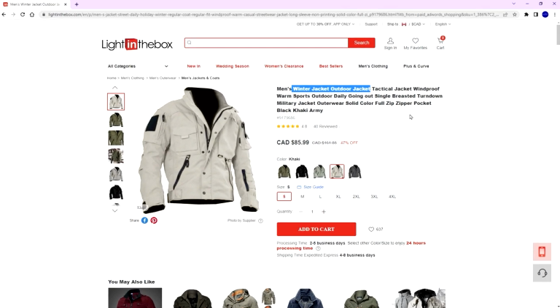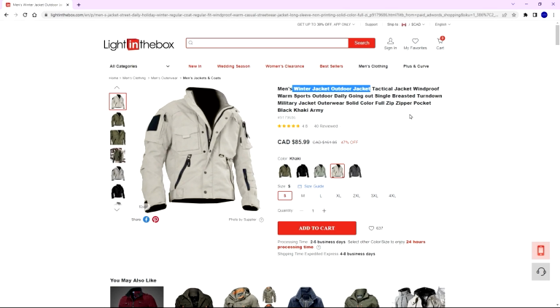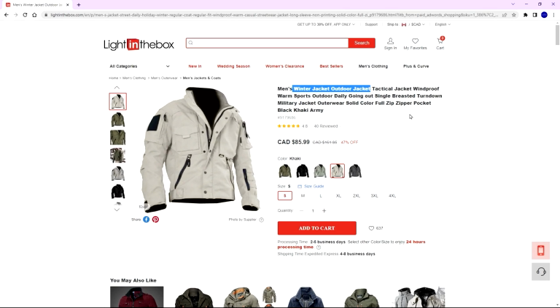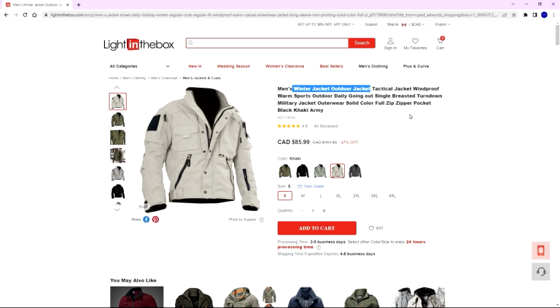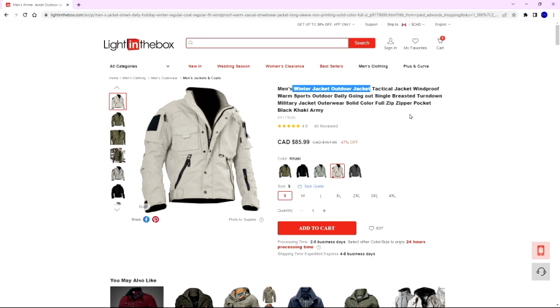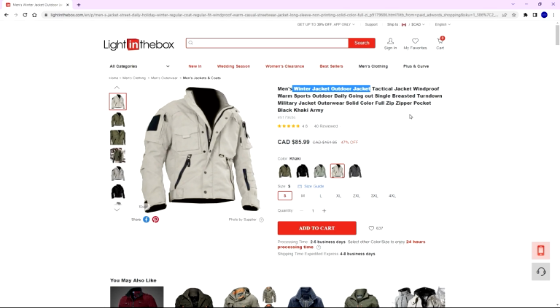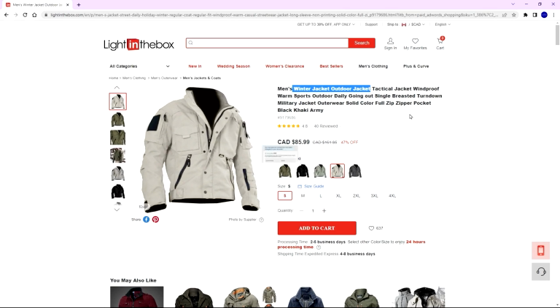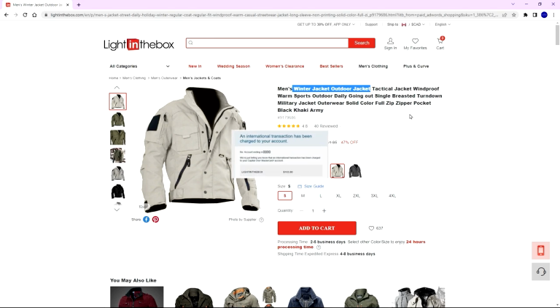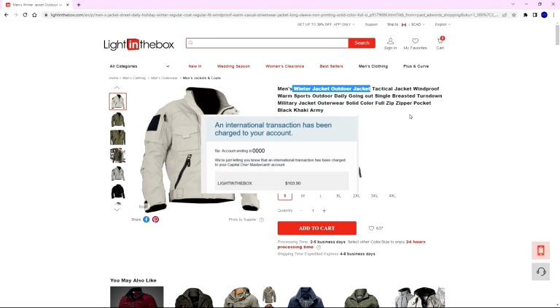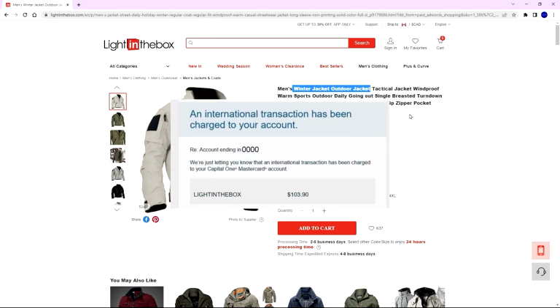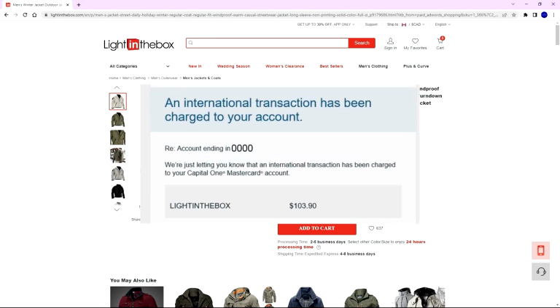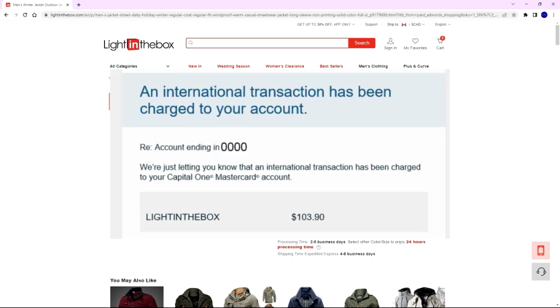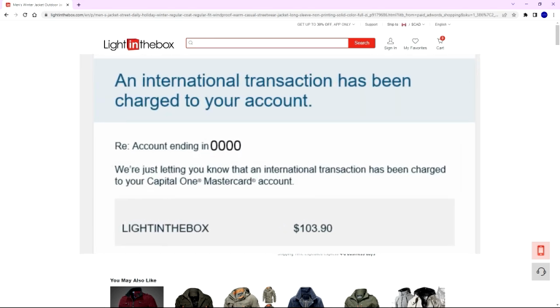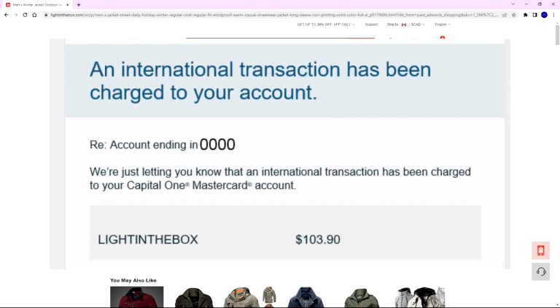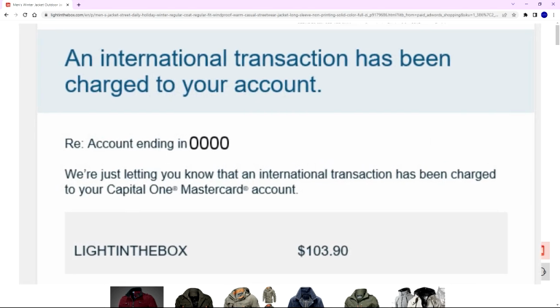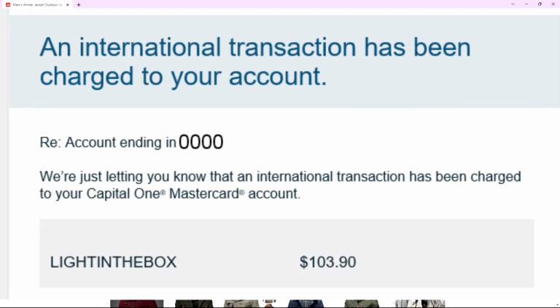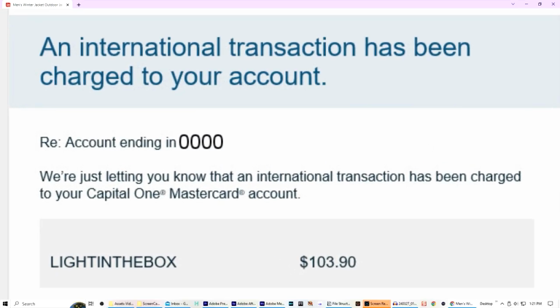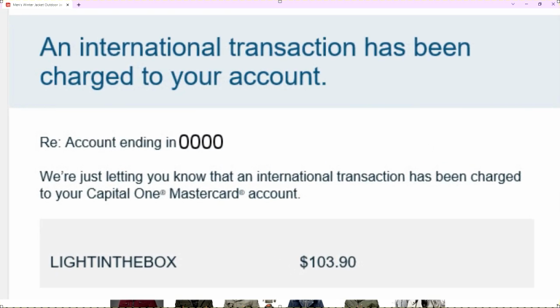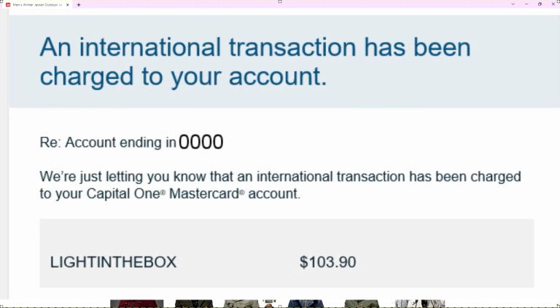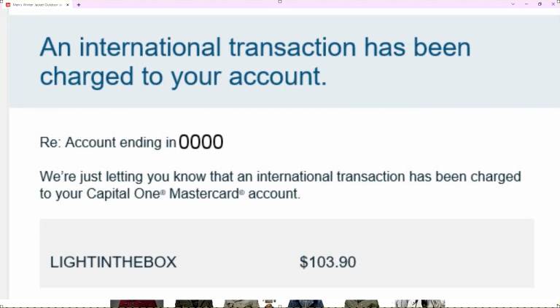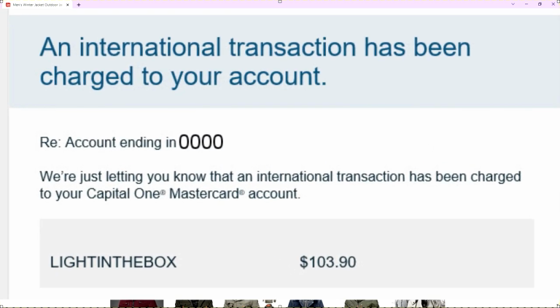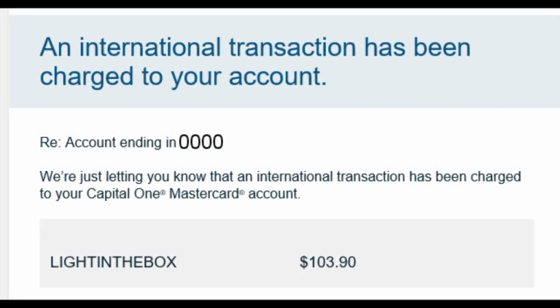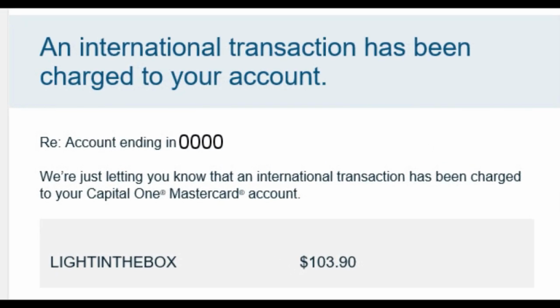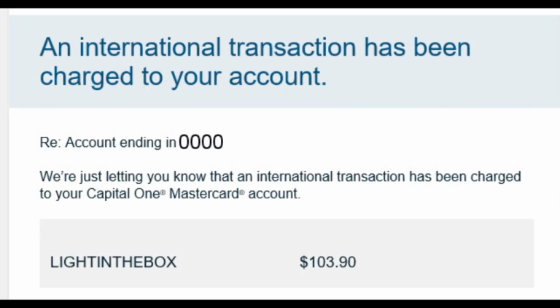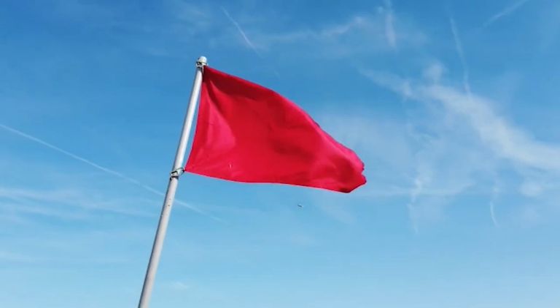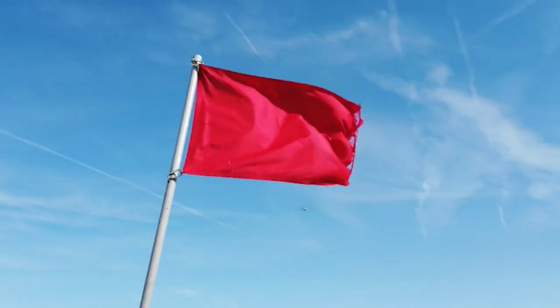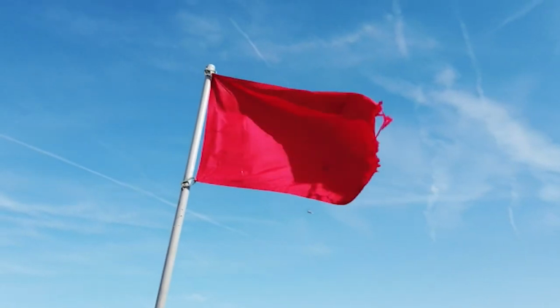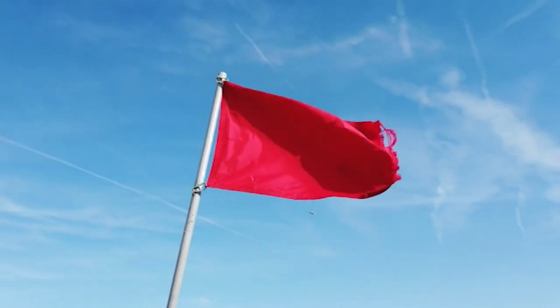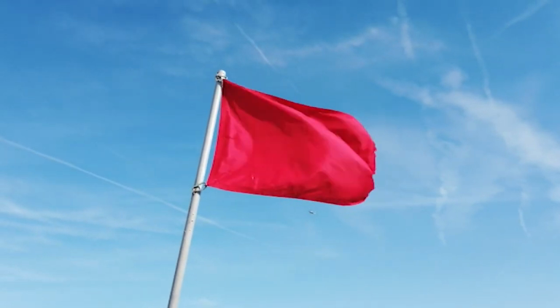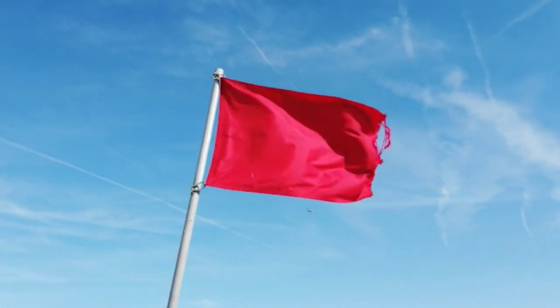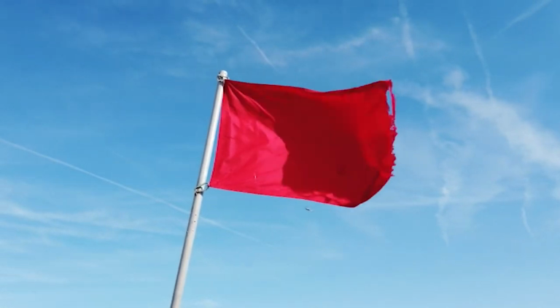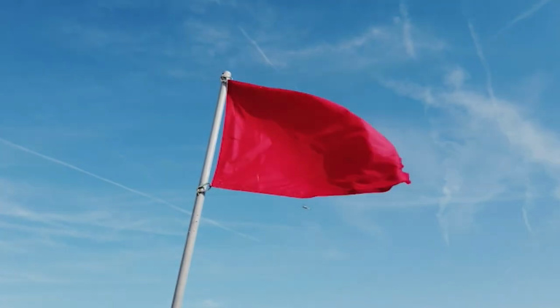And of course, as soon as I ordered, I got an international transaction alert for my credit card. And yeah, they charge right away.